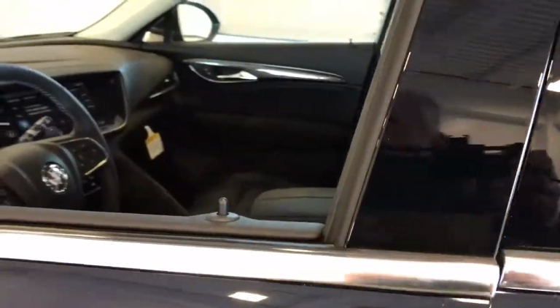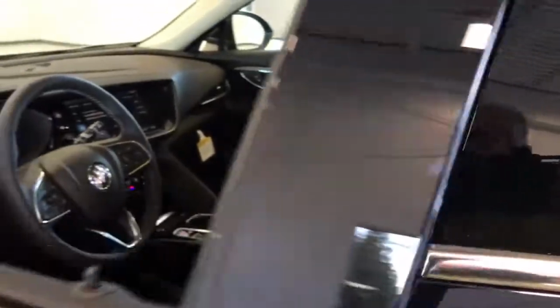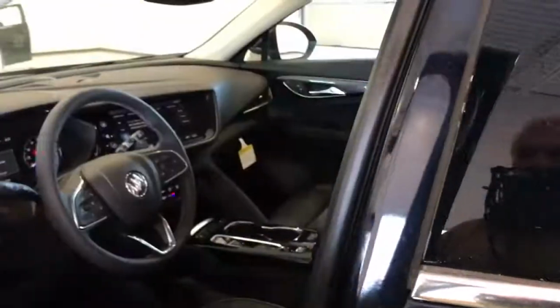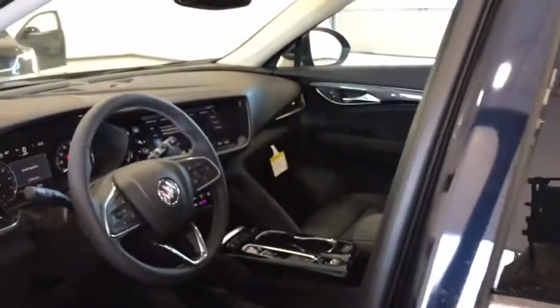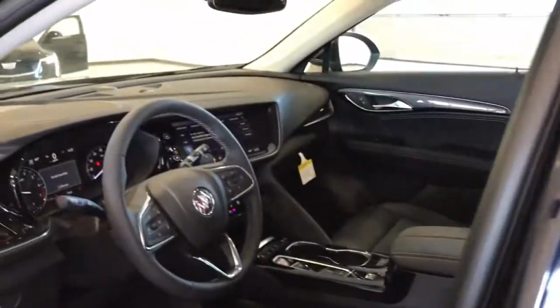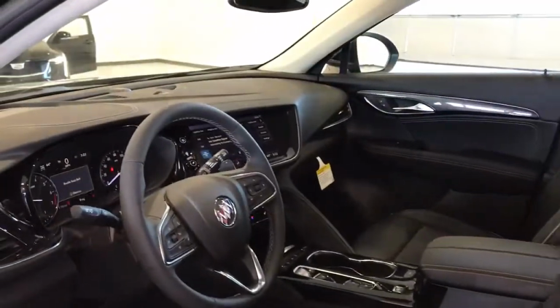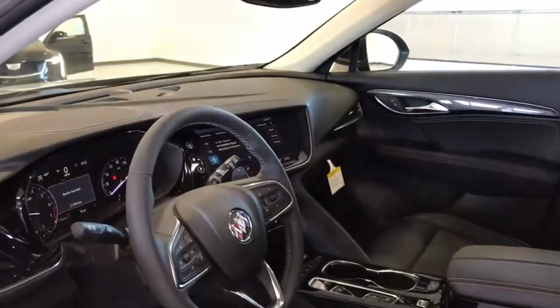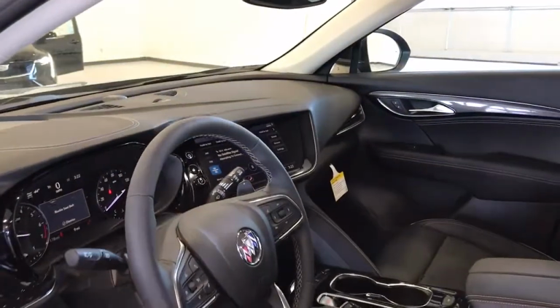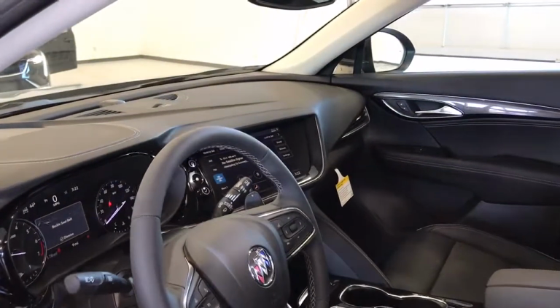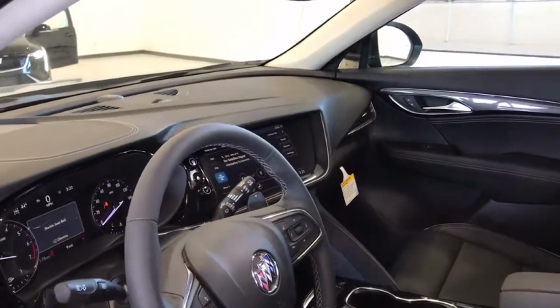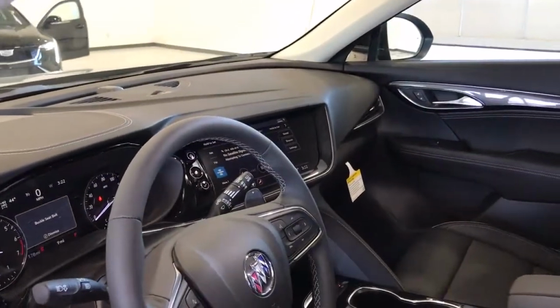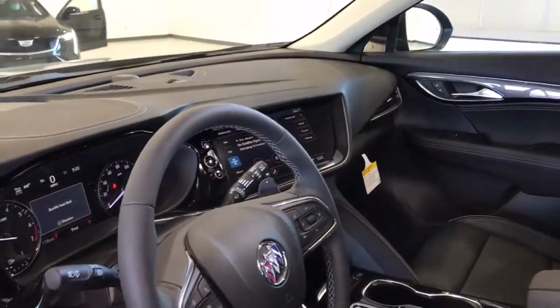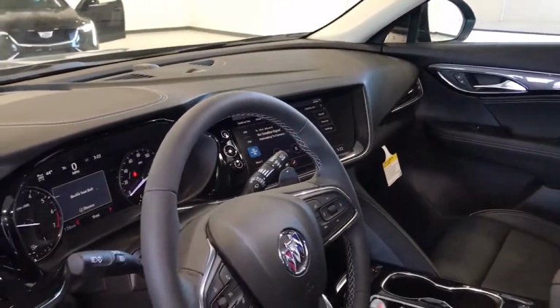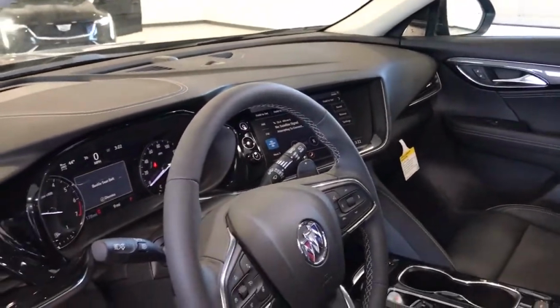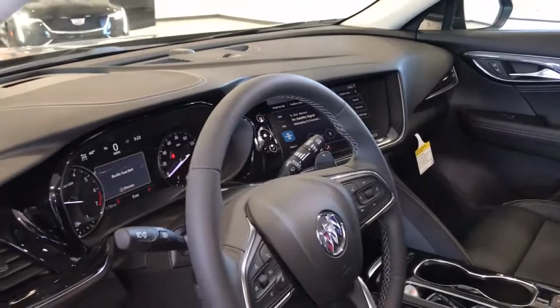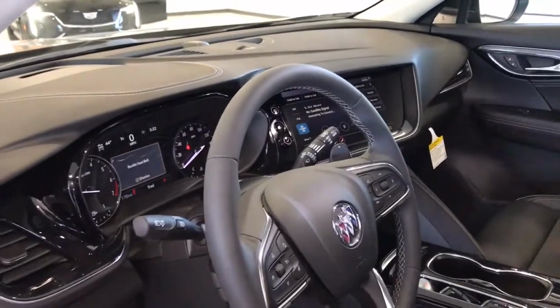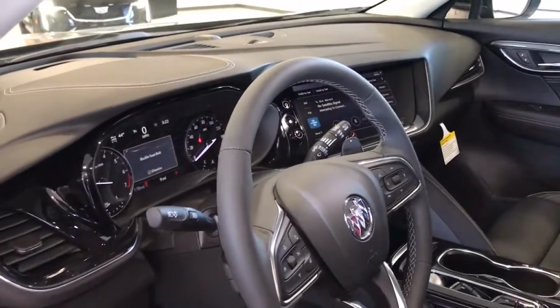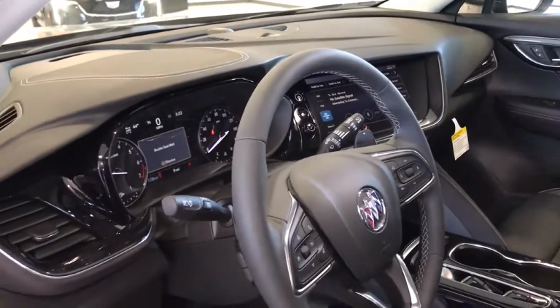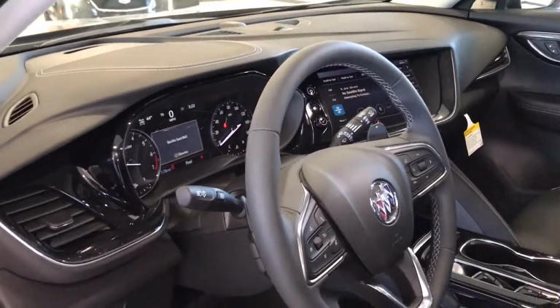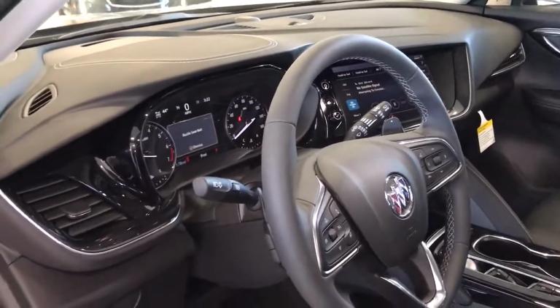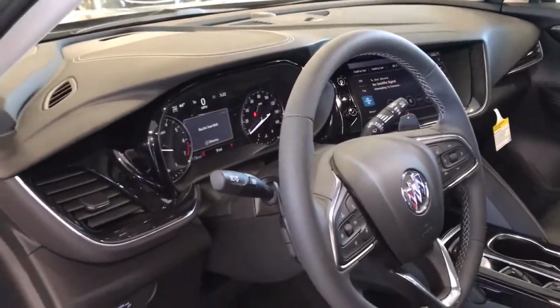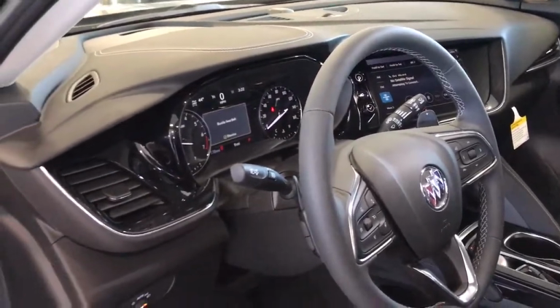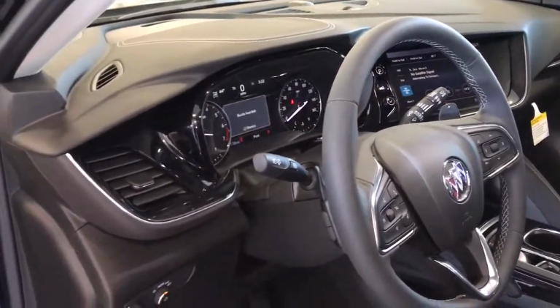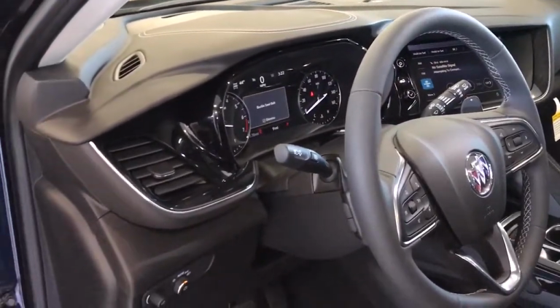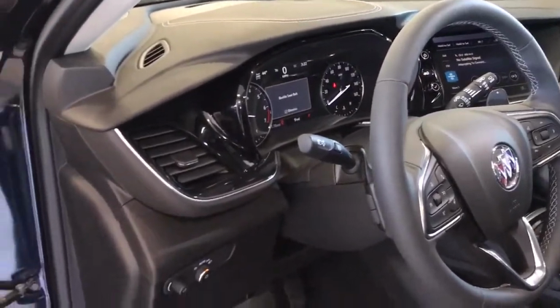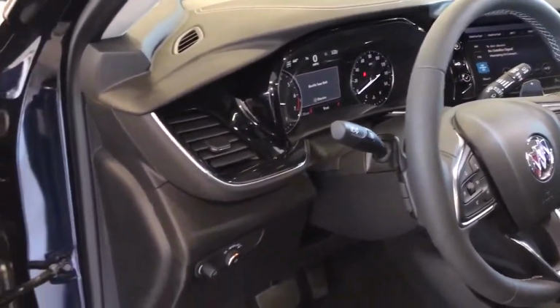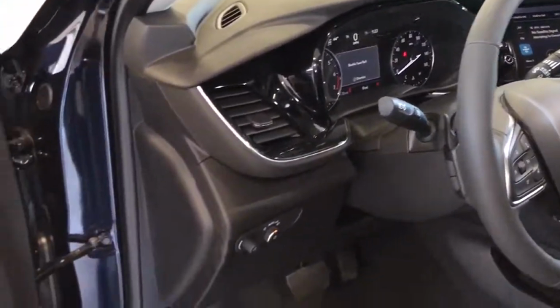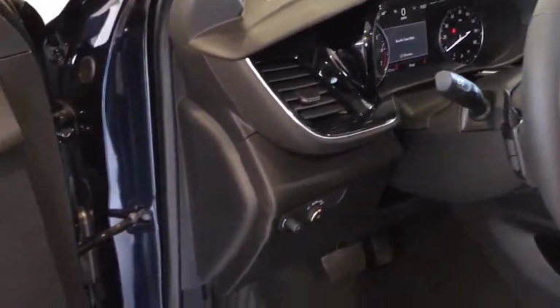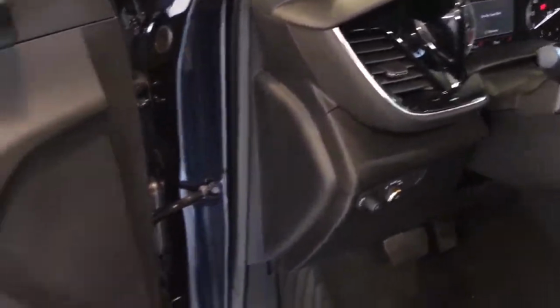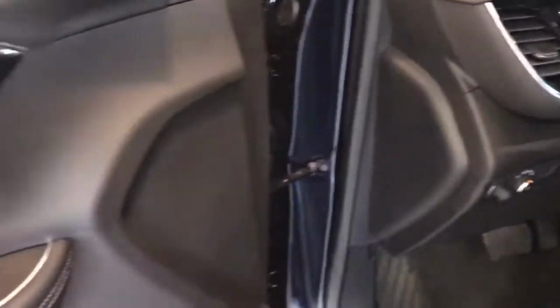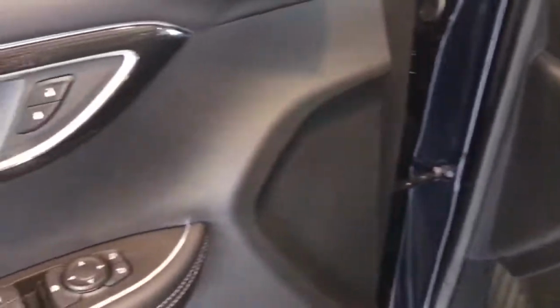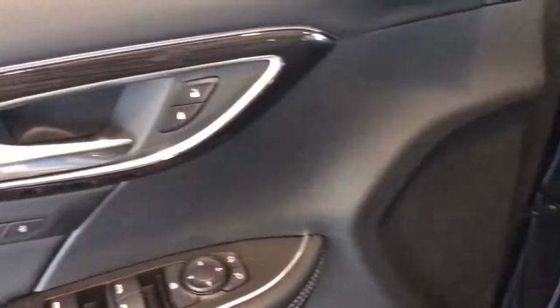Power steering. Discover how satisfying driving can be. Experience the spirited agility and refined styling of the Envision.